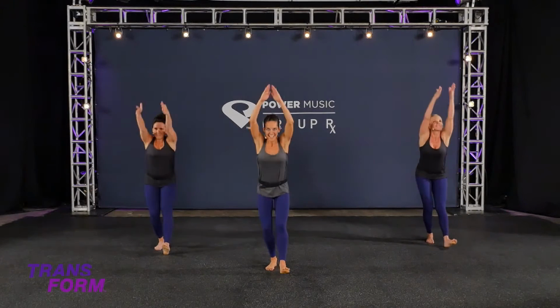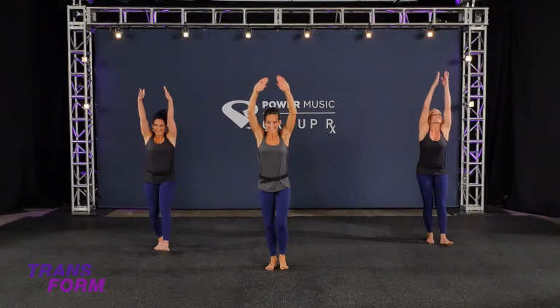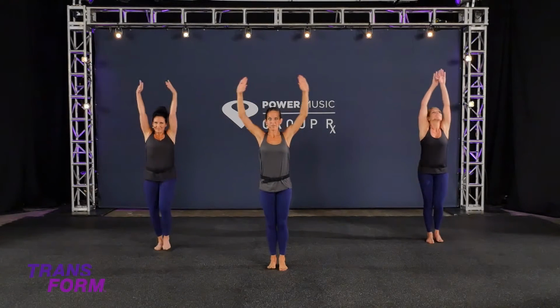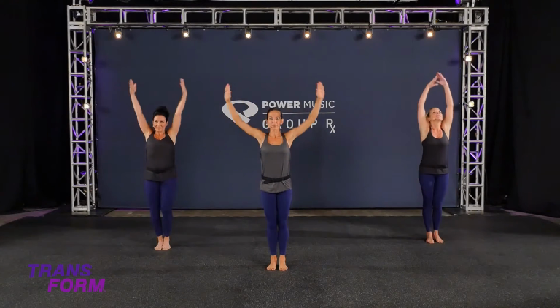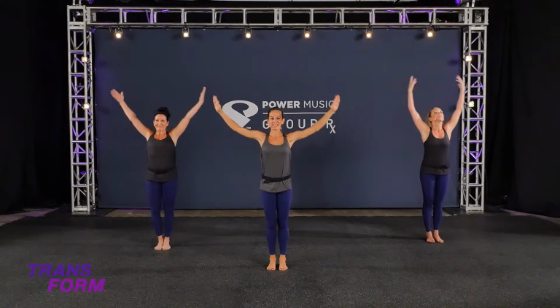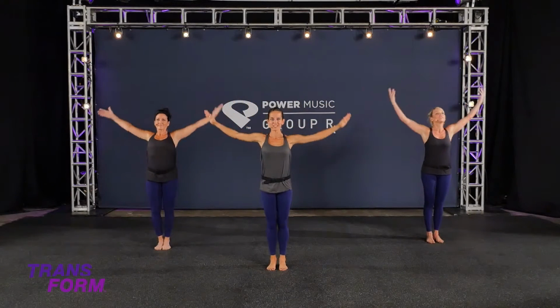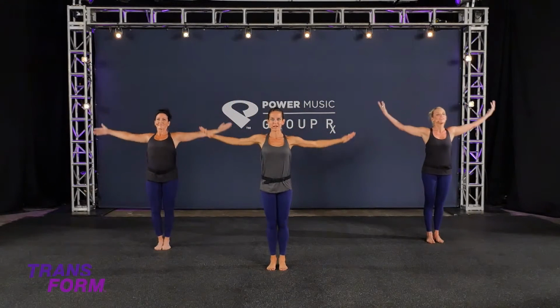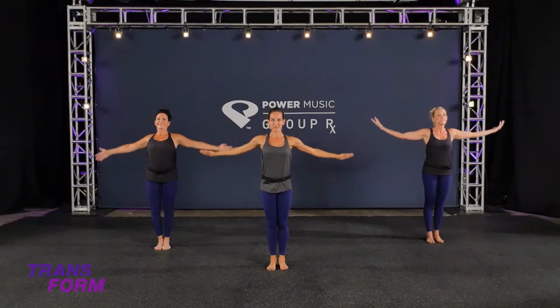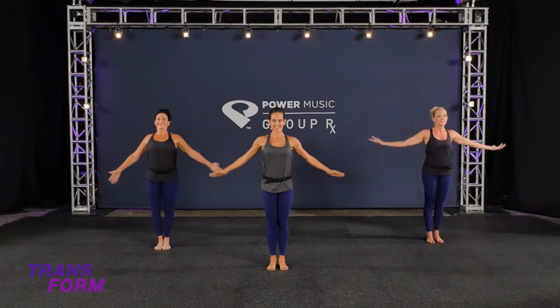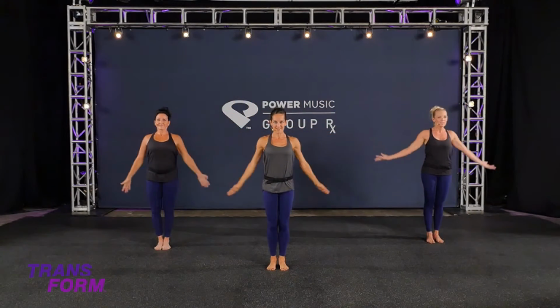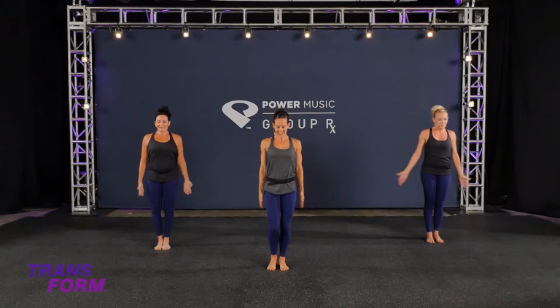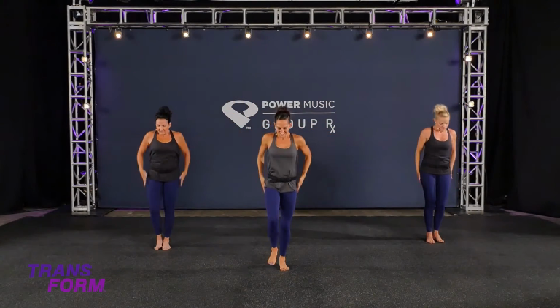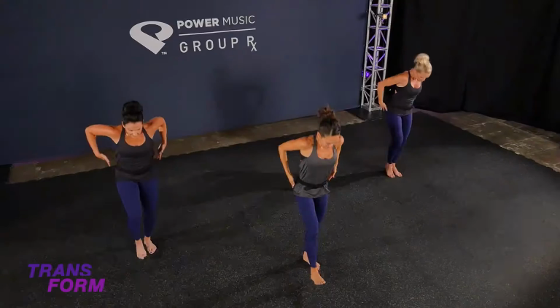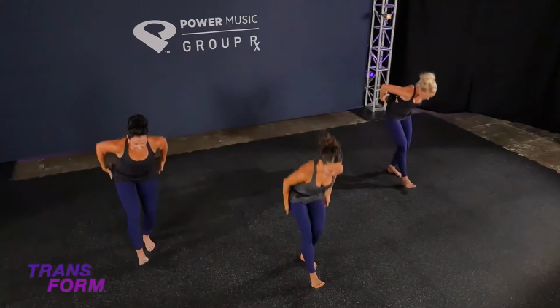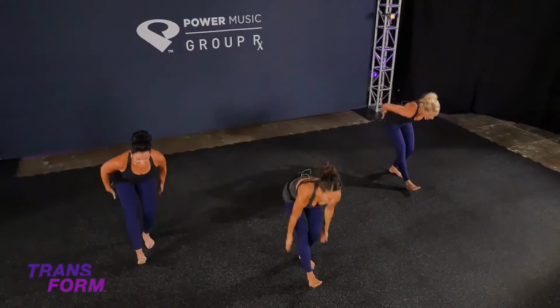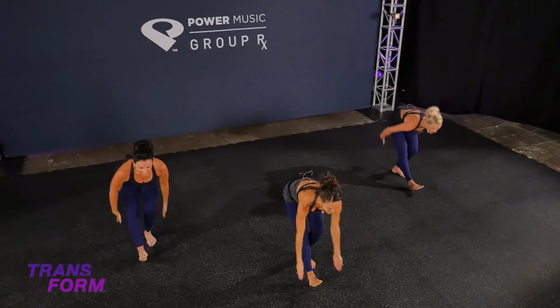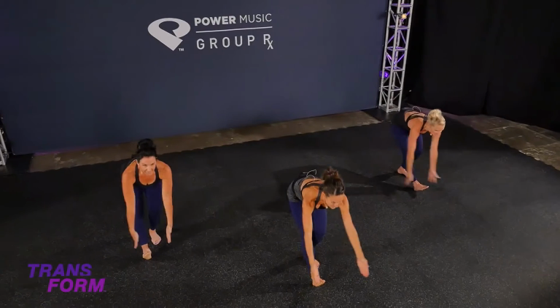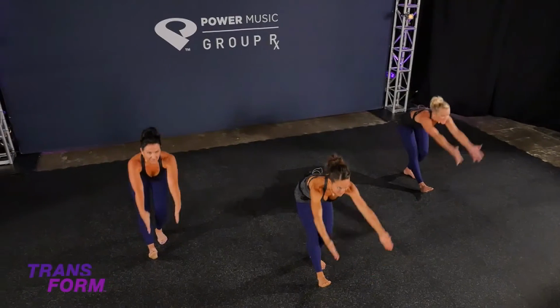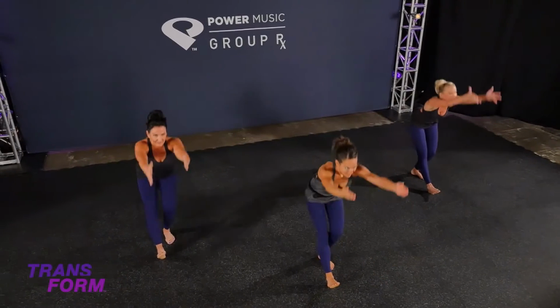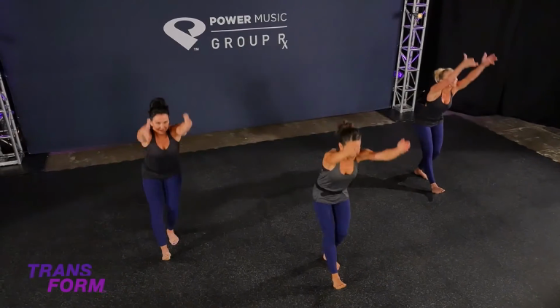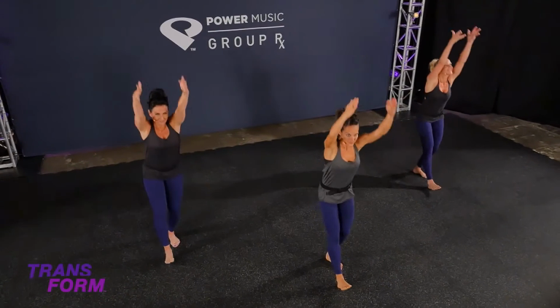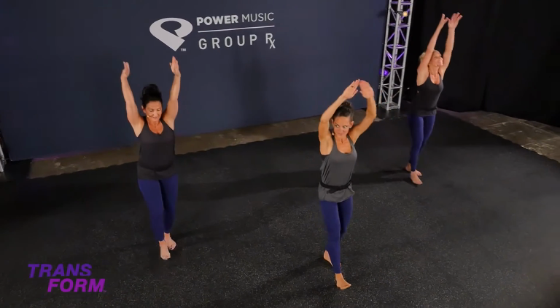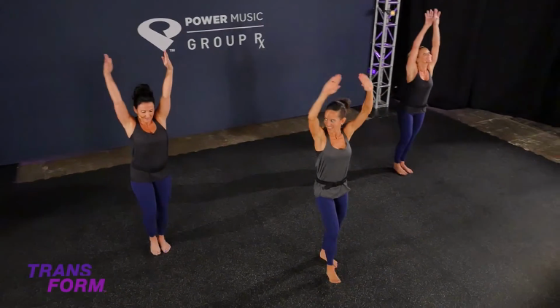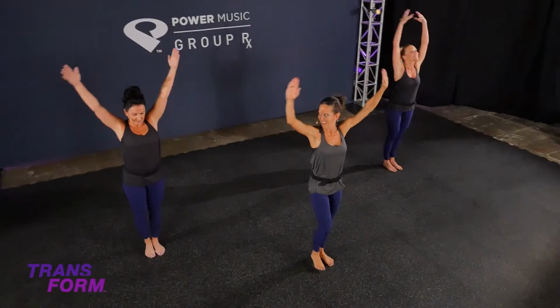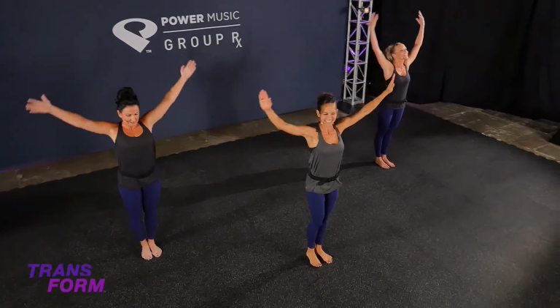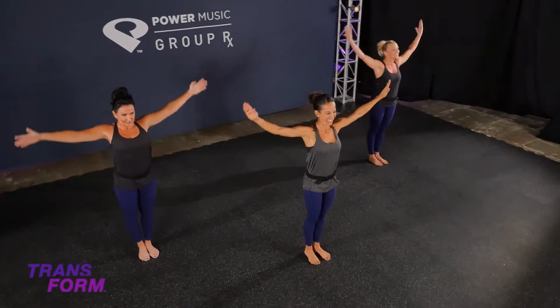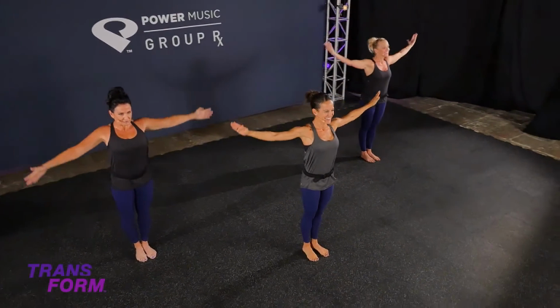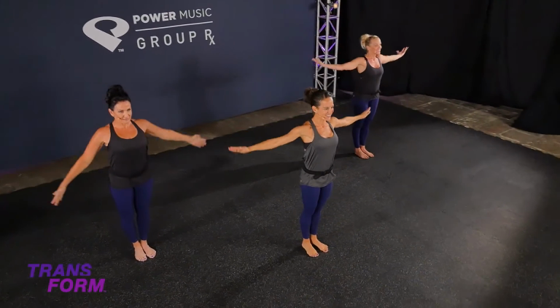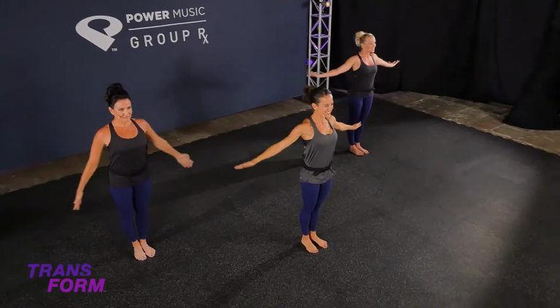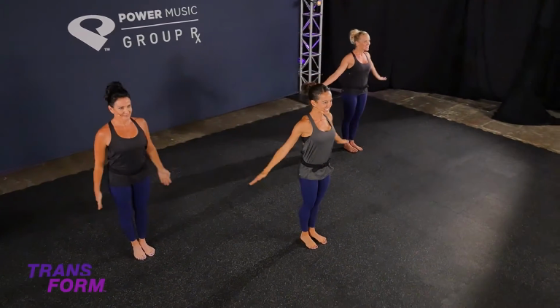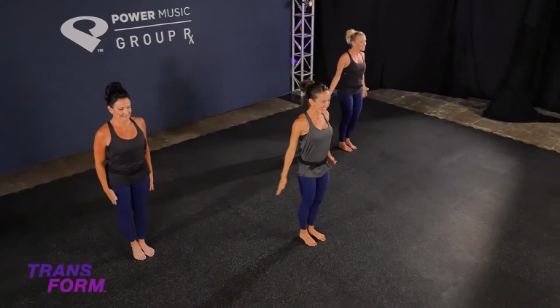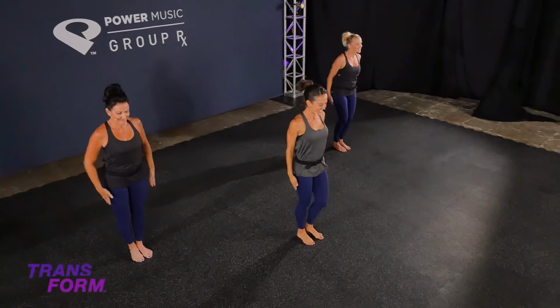As the breathing rate picks up, the body gets warm. One more time.